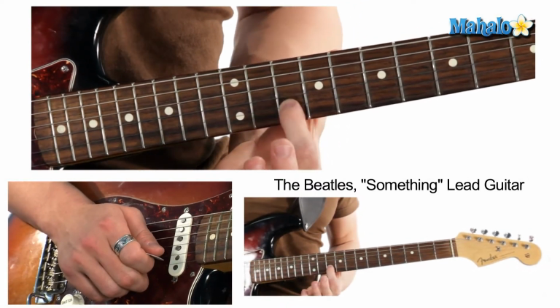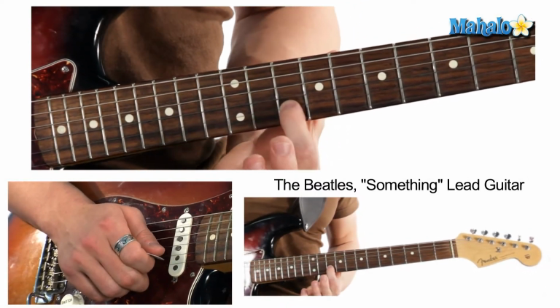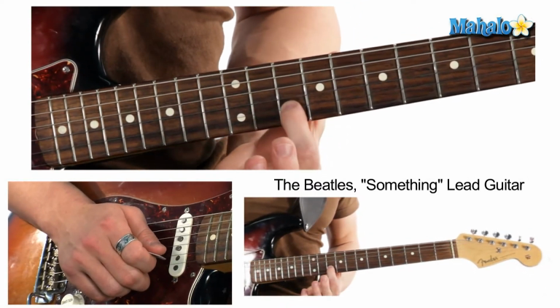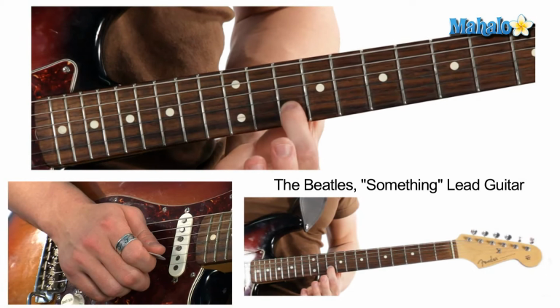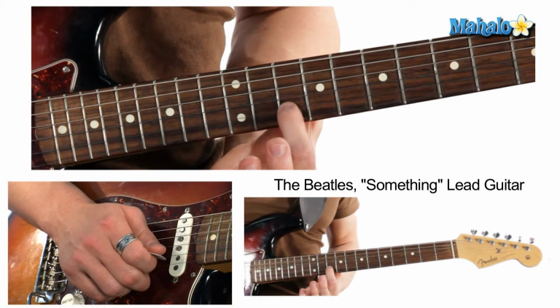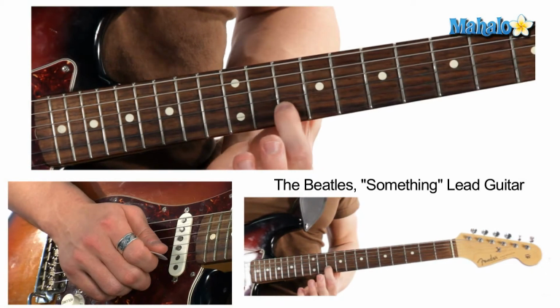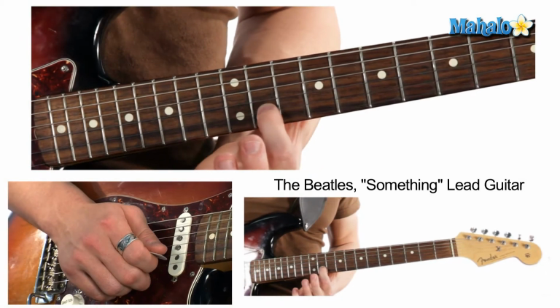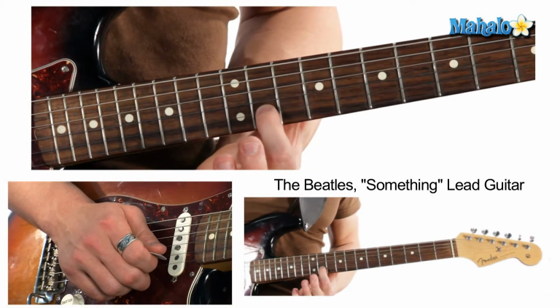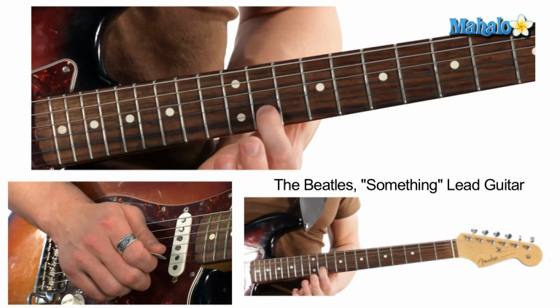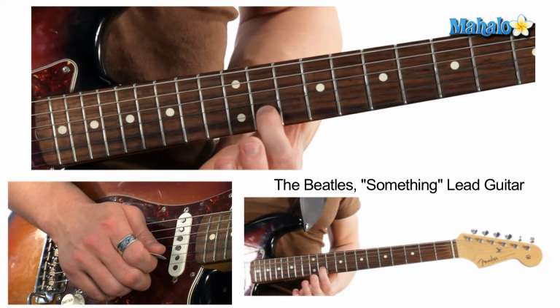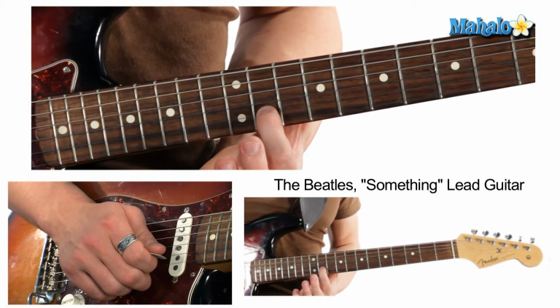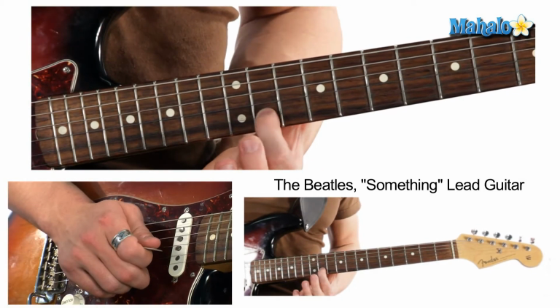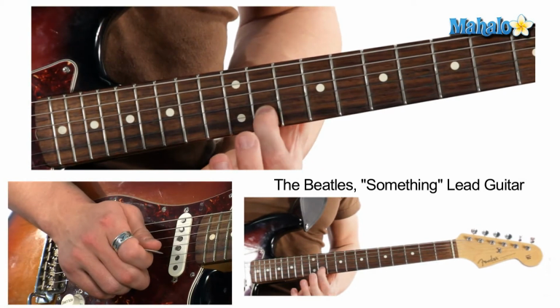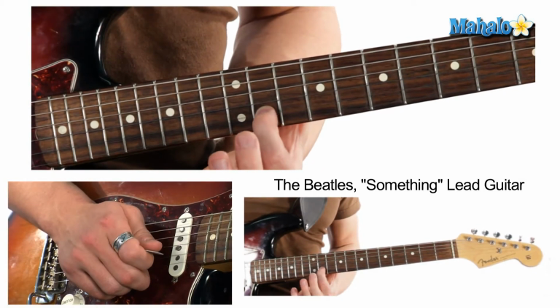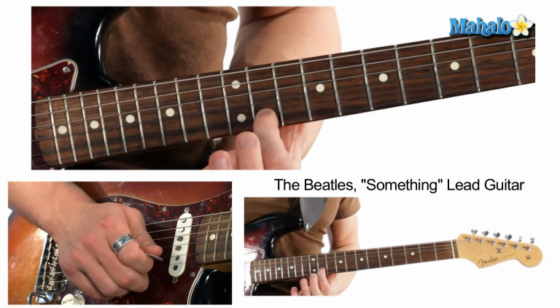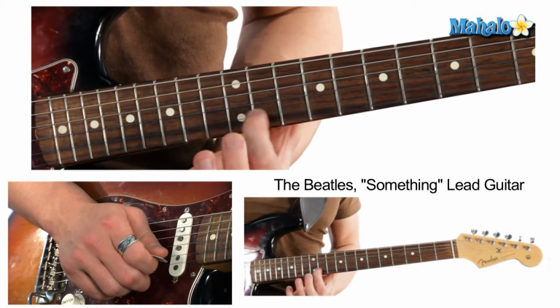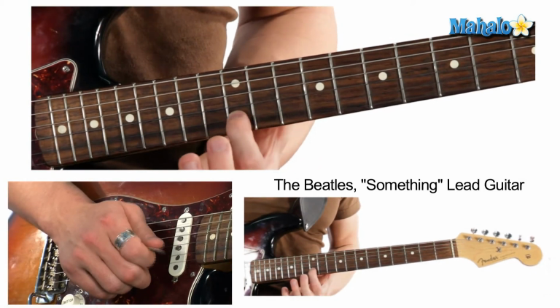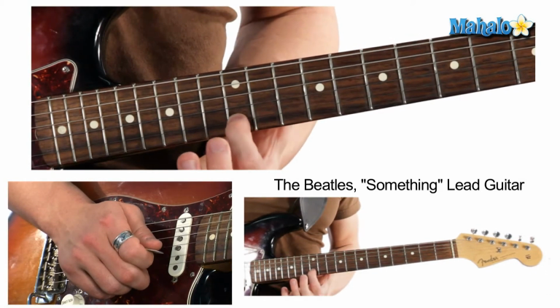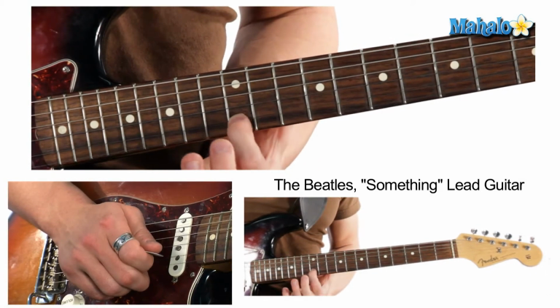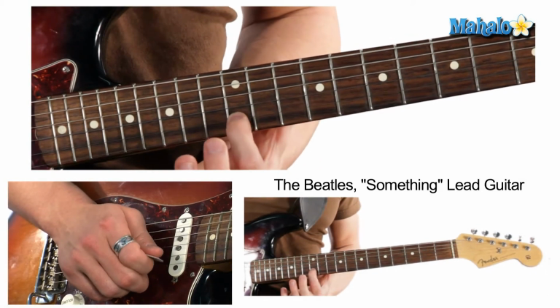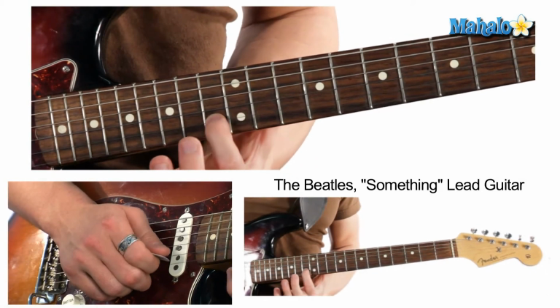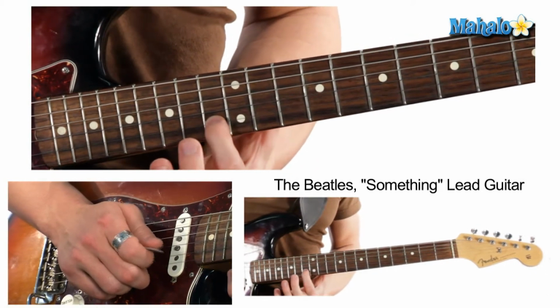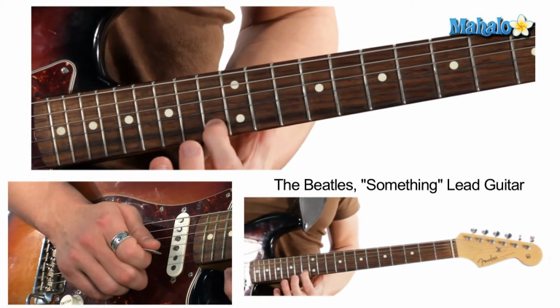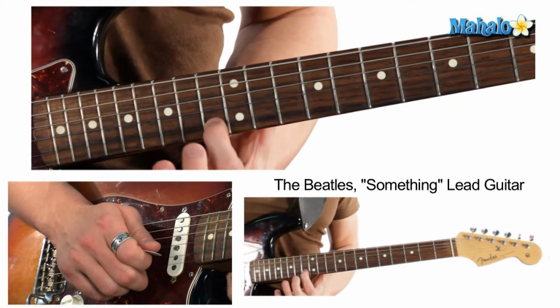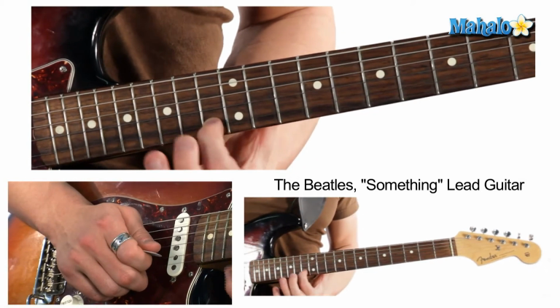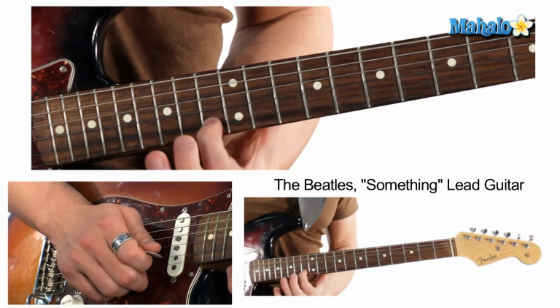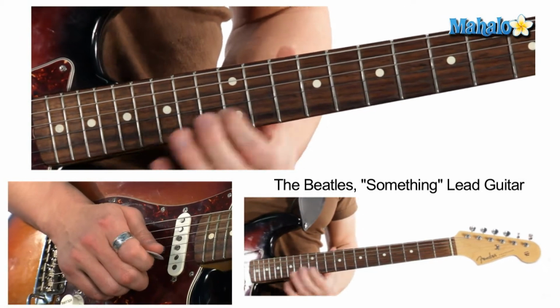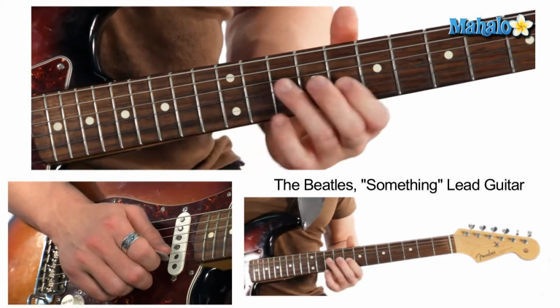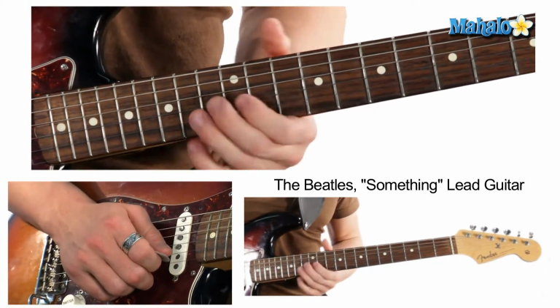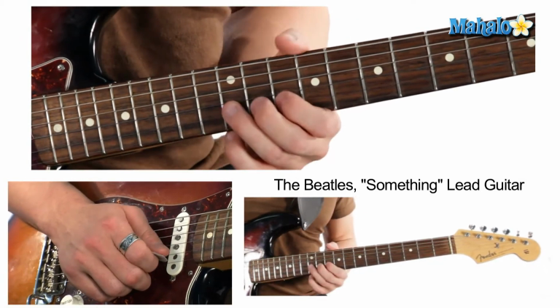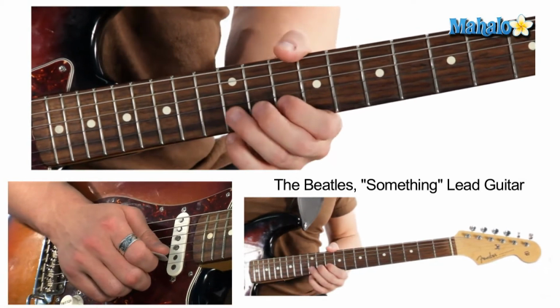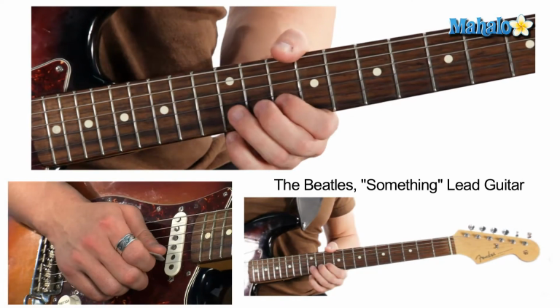And then from here we're just going to climb up — 11th fret, 12th fret, 13th — so that's the main riff.